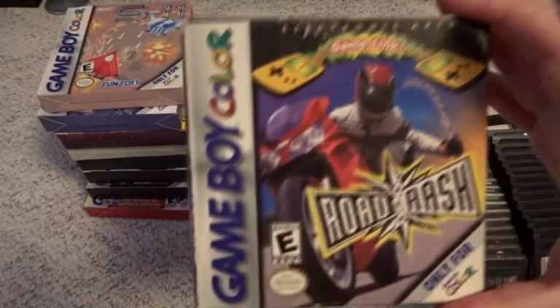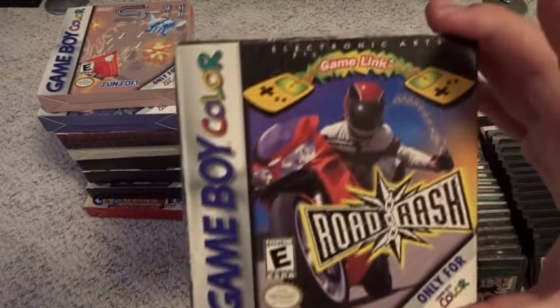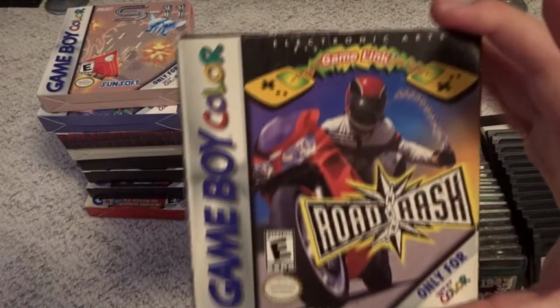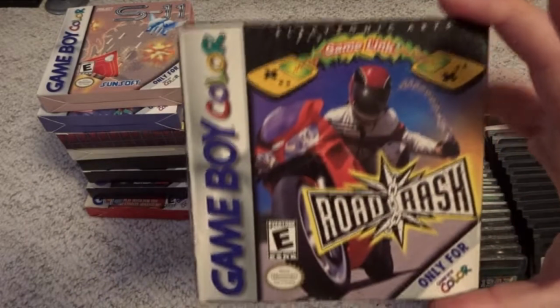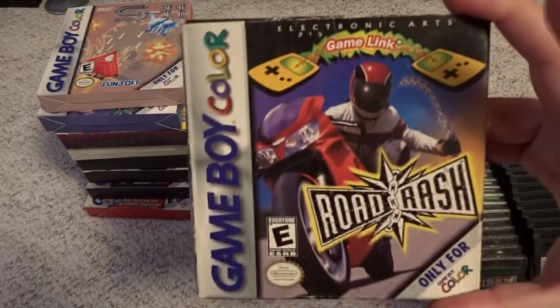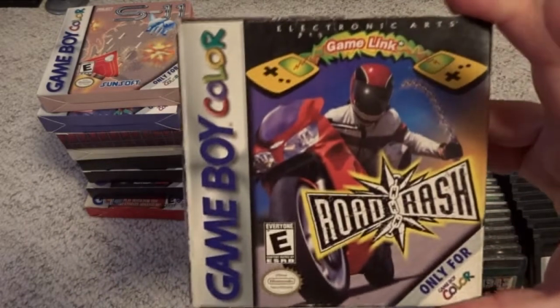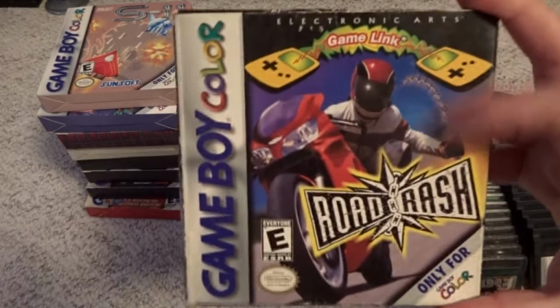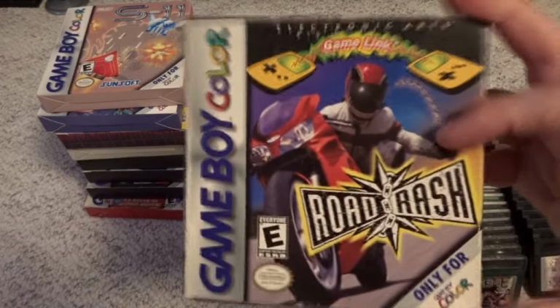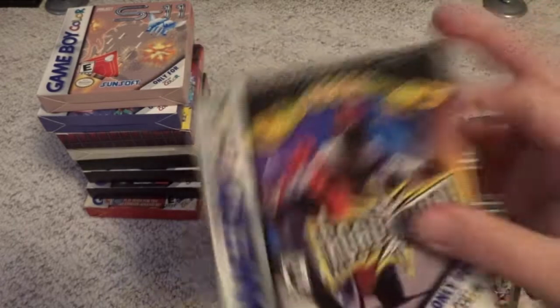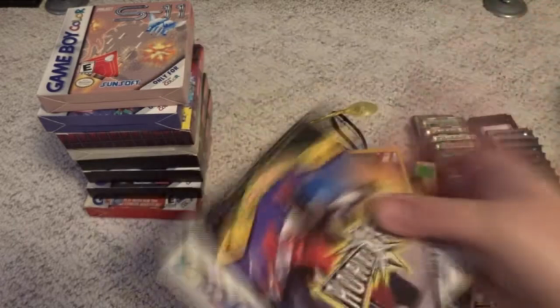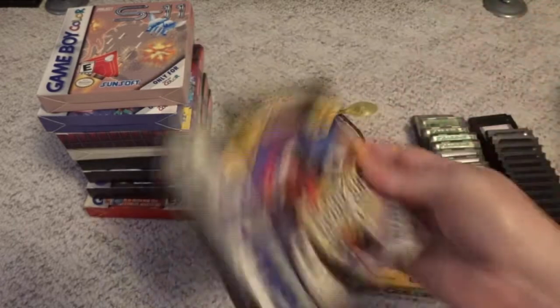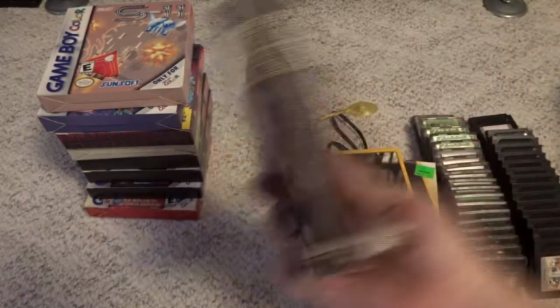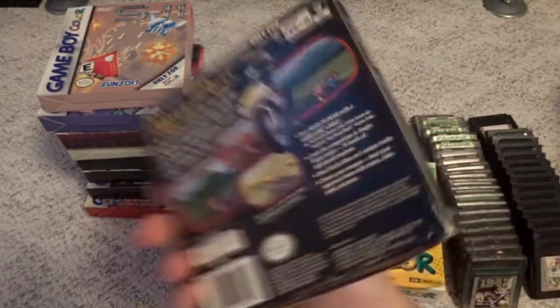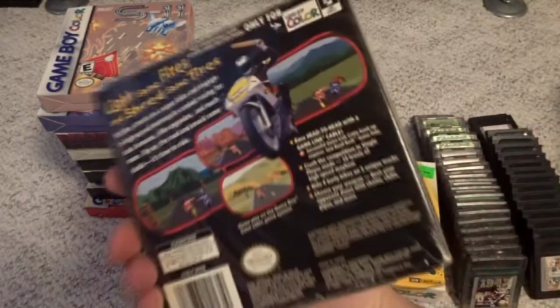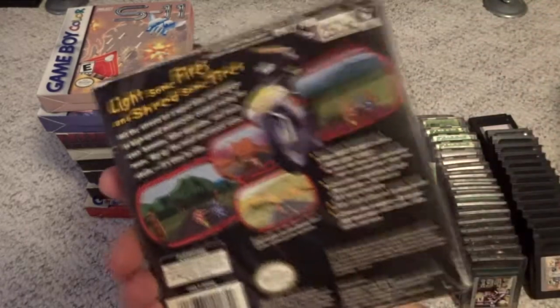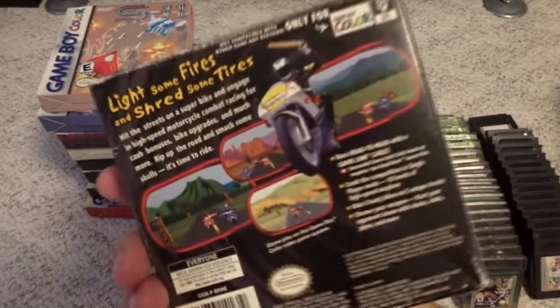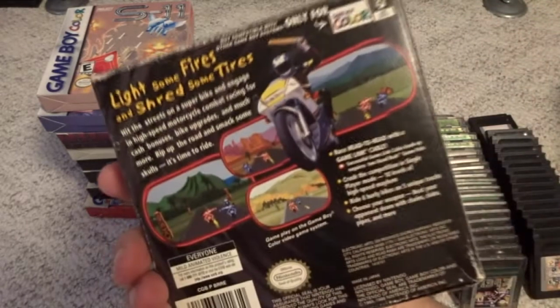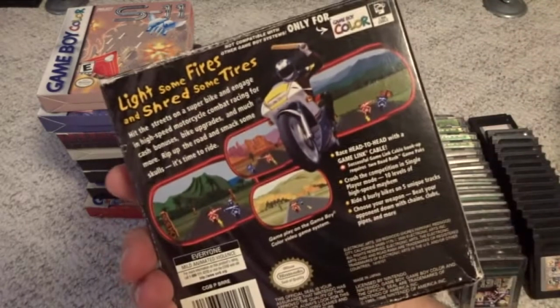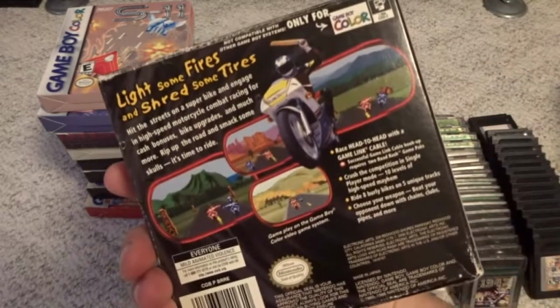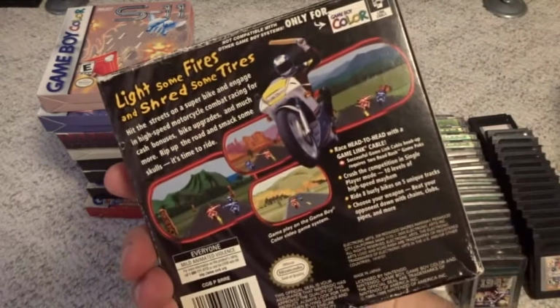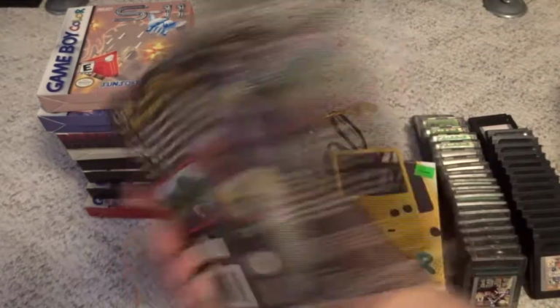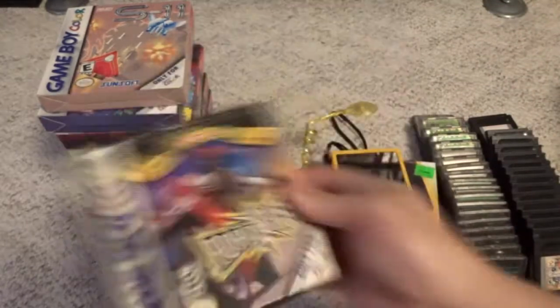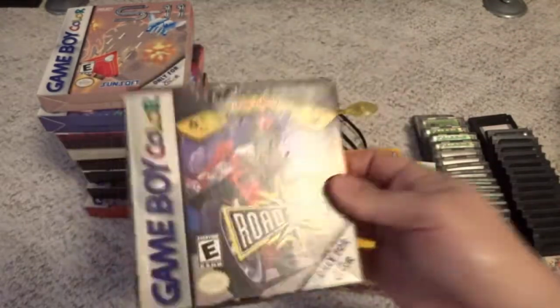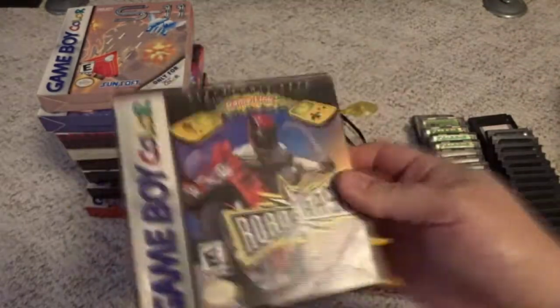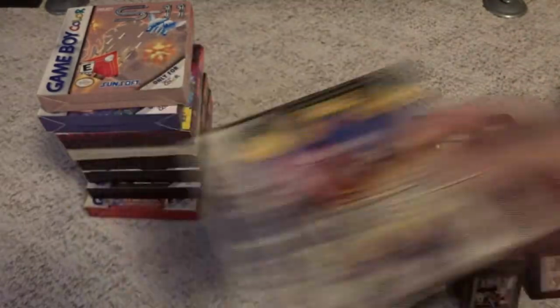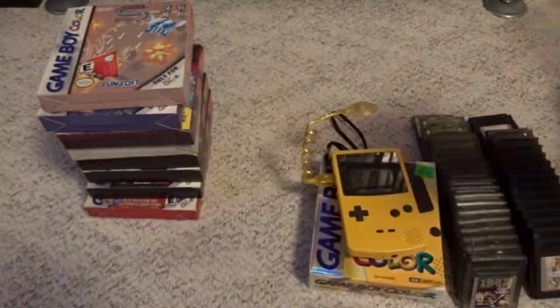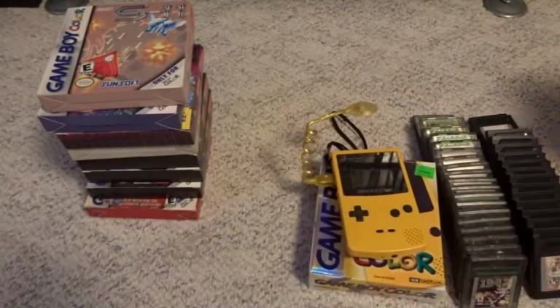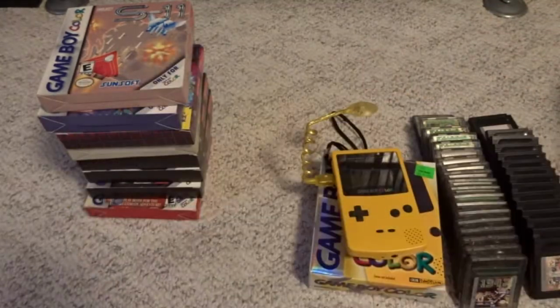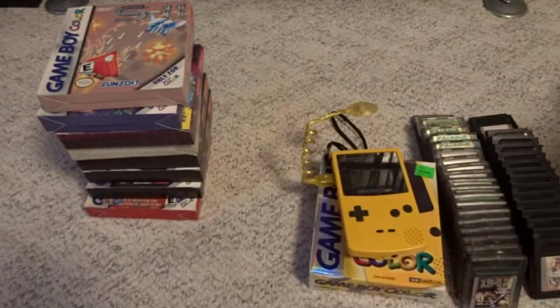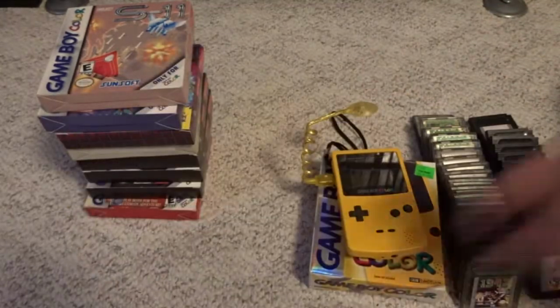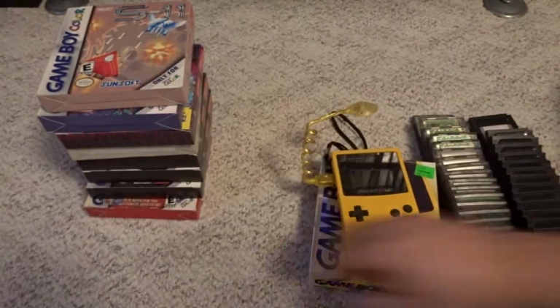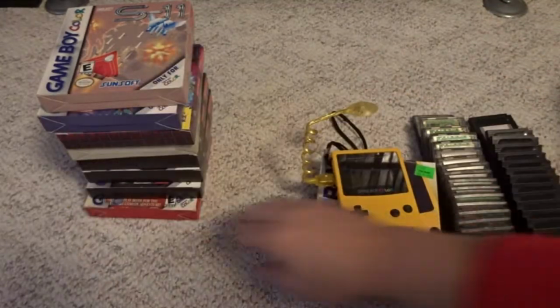I'm not going to talk about this one too much — this is just Road Rash. I grabbed this super cheap, not really something I'm going to play too much, but there it is.